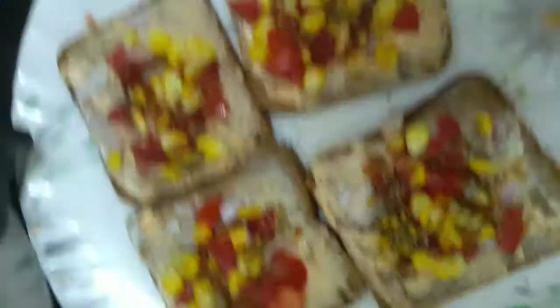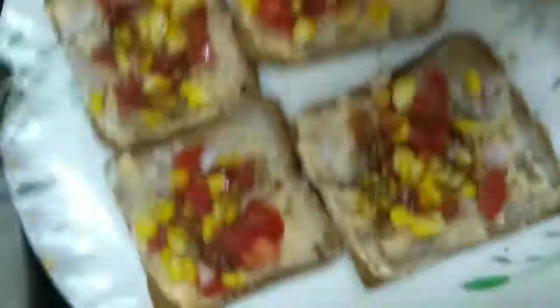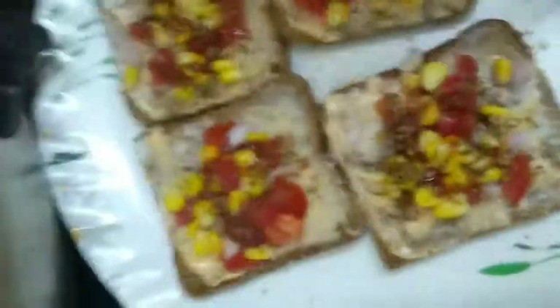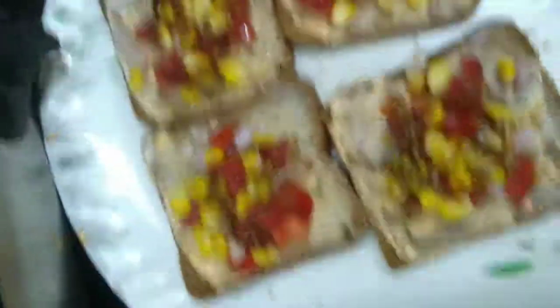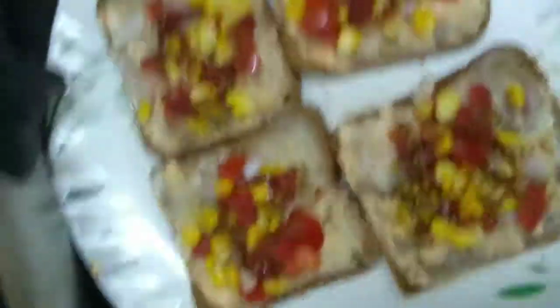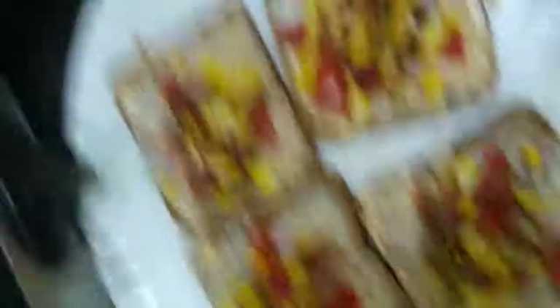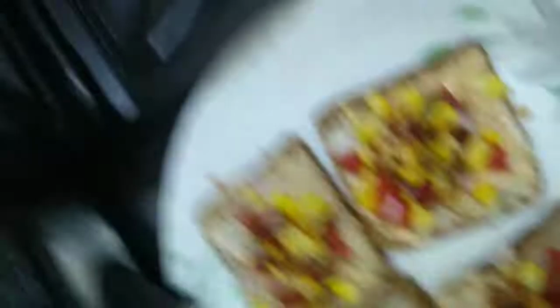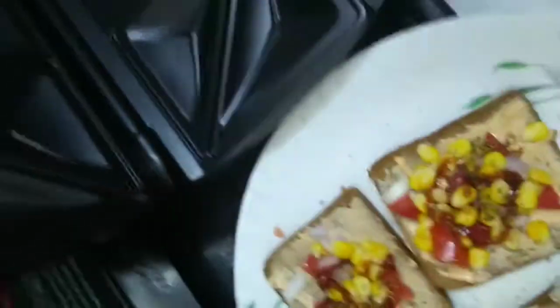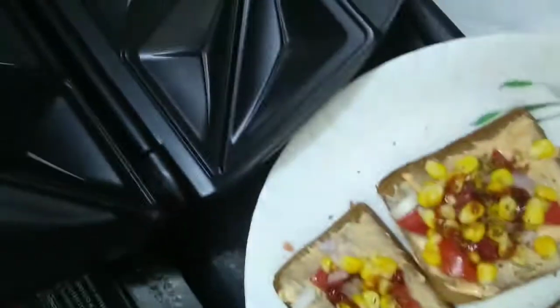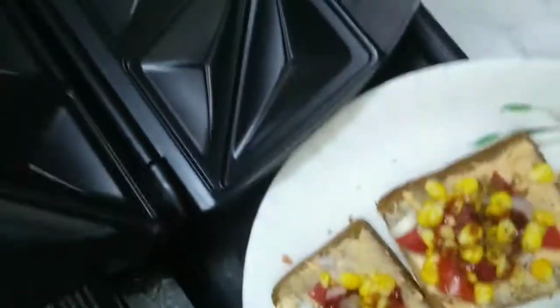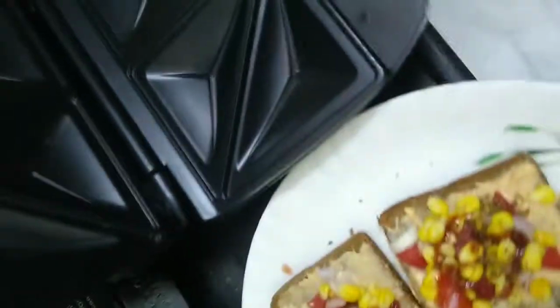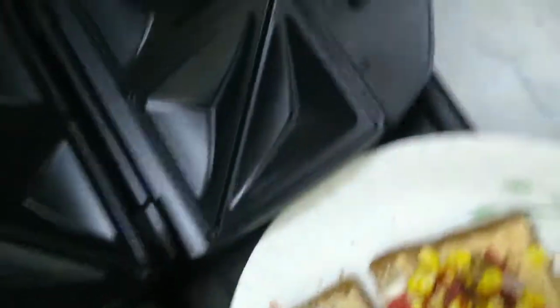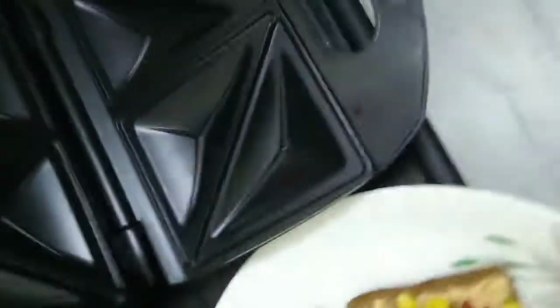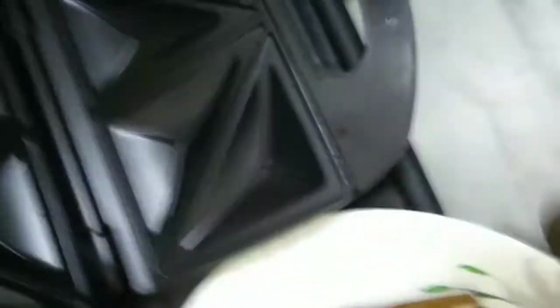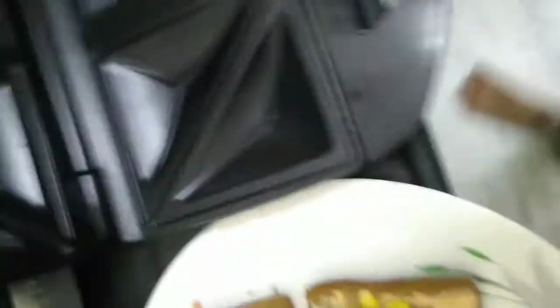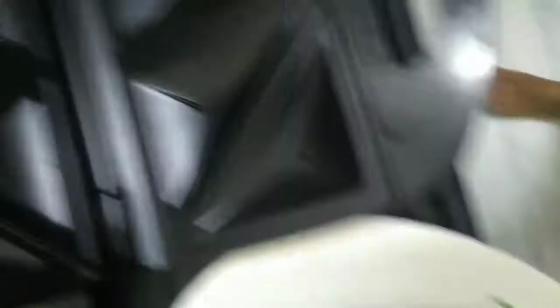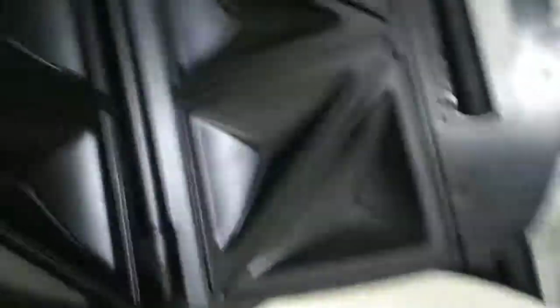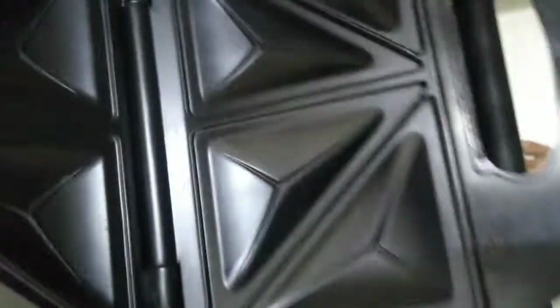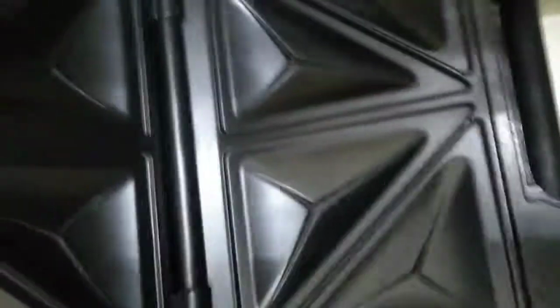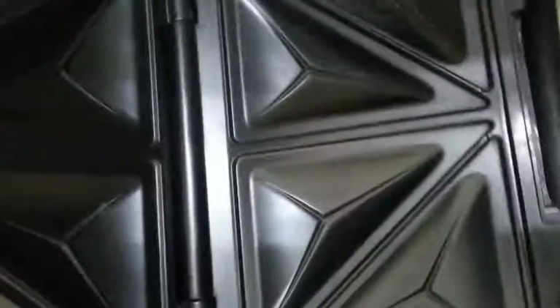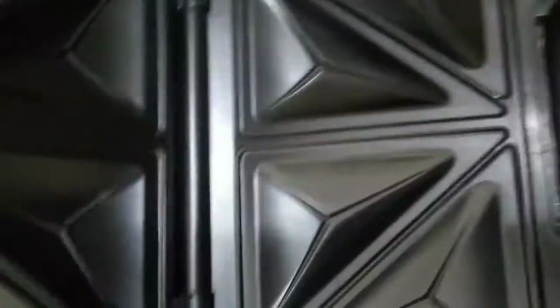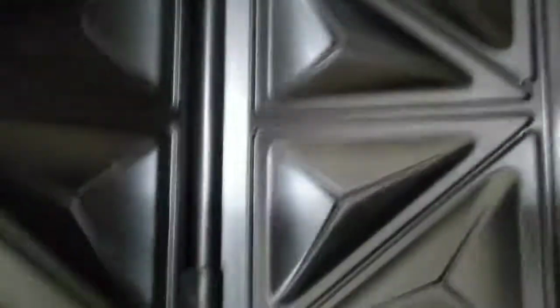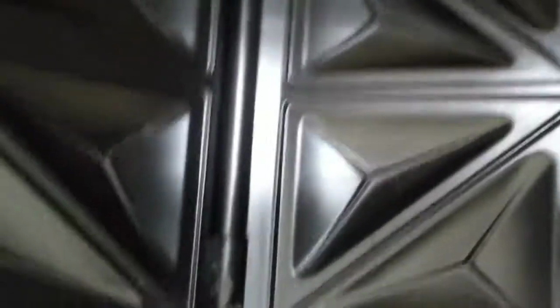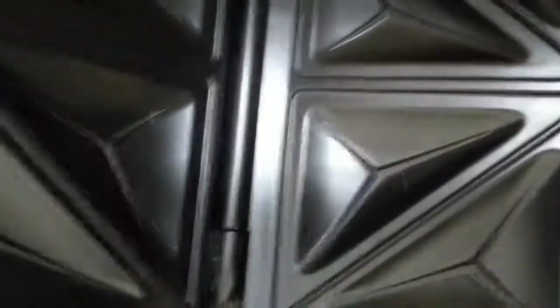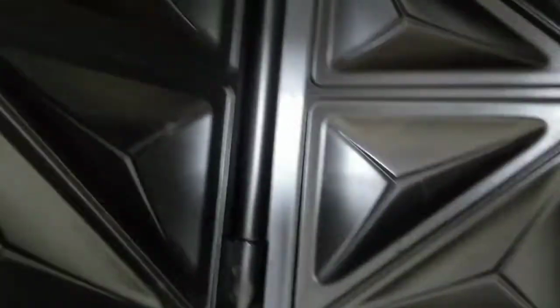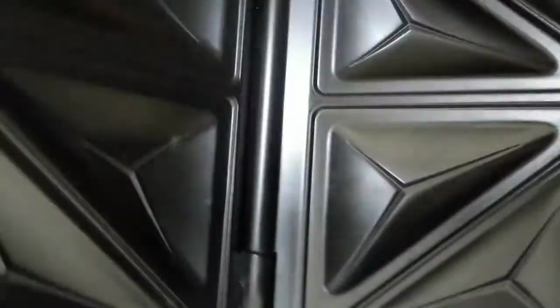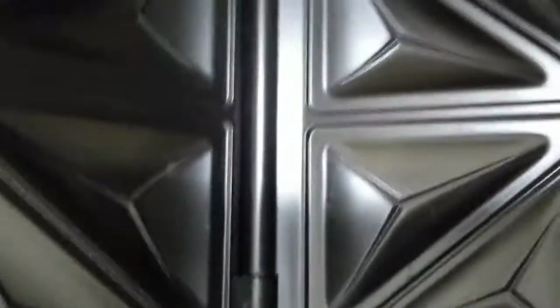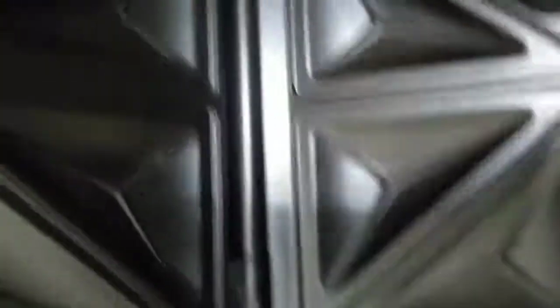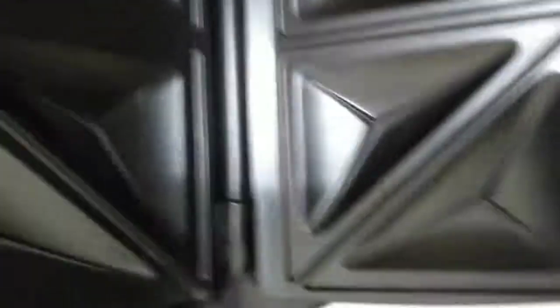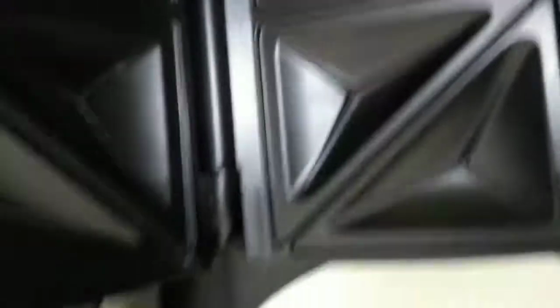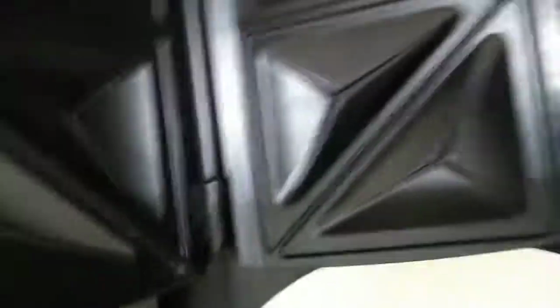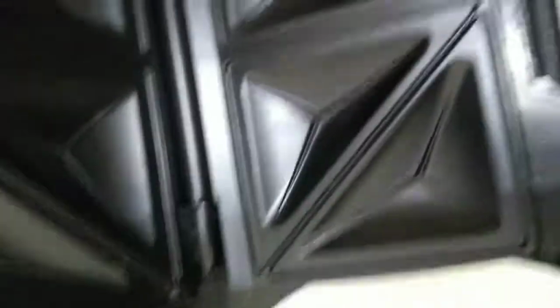Now I'm going to put them in this sandwich maker and that's it.